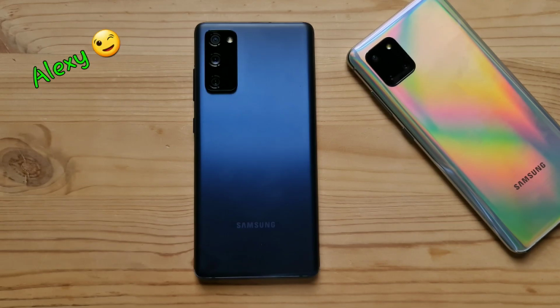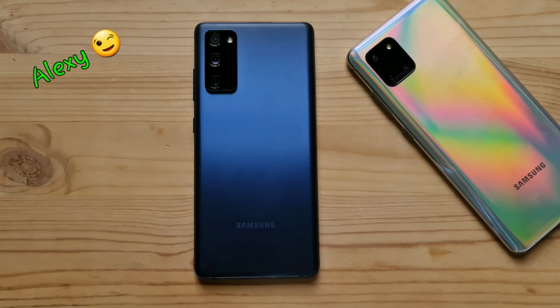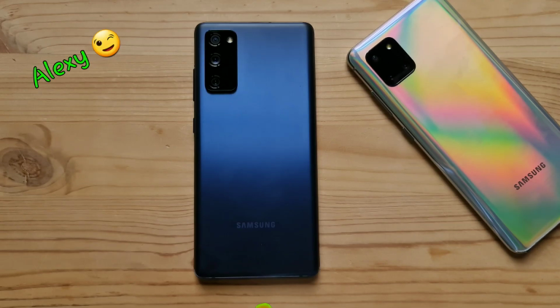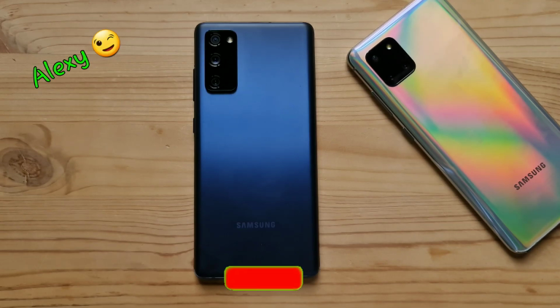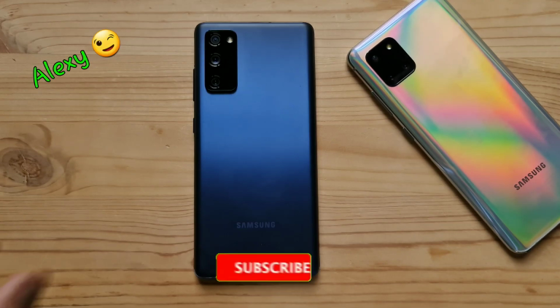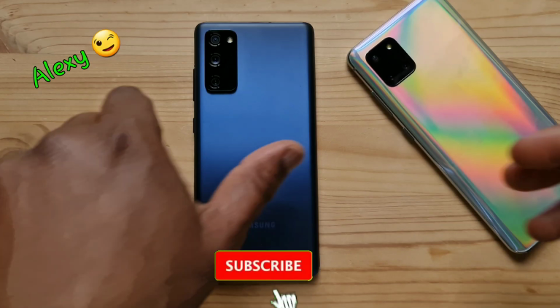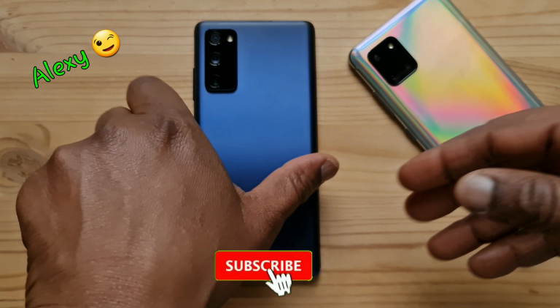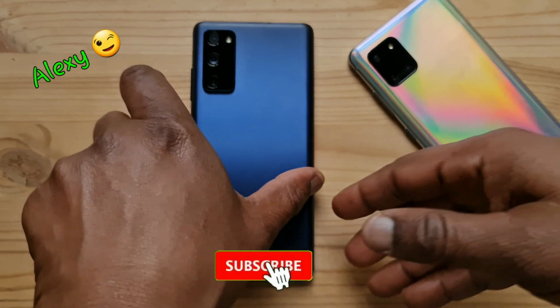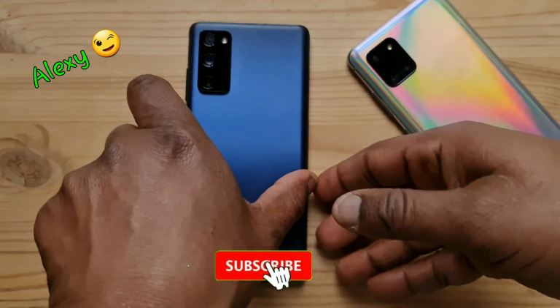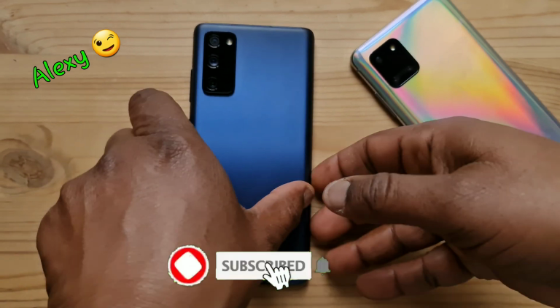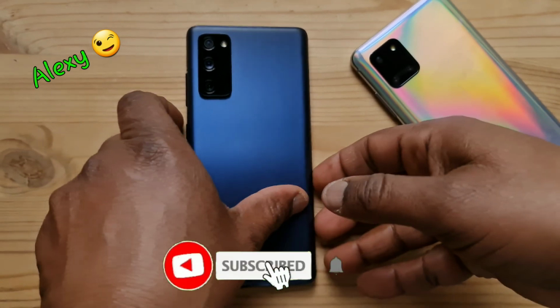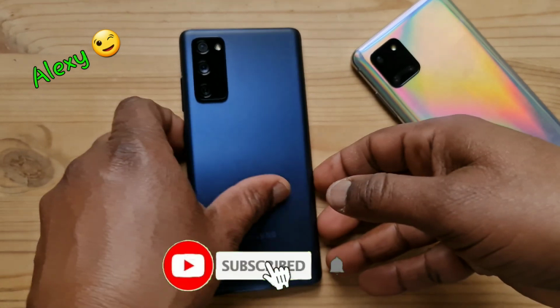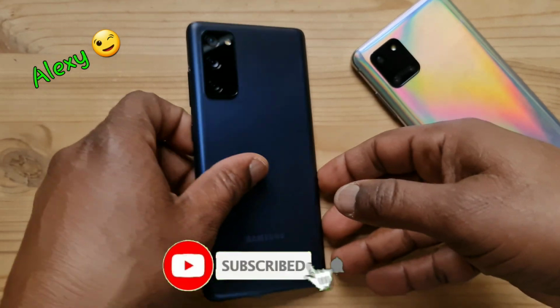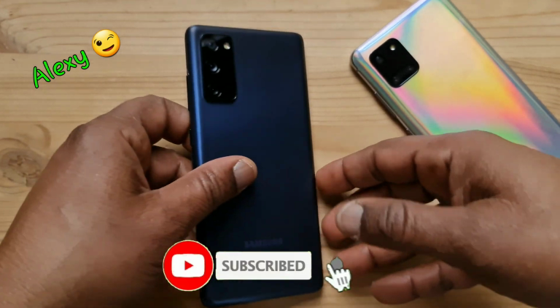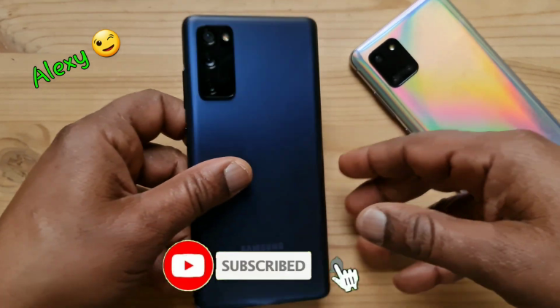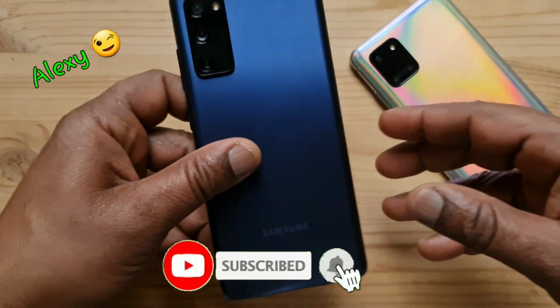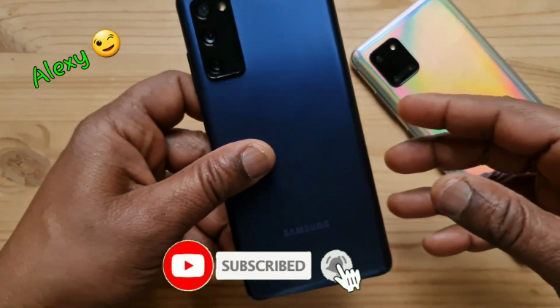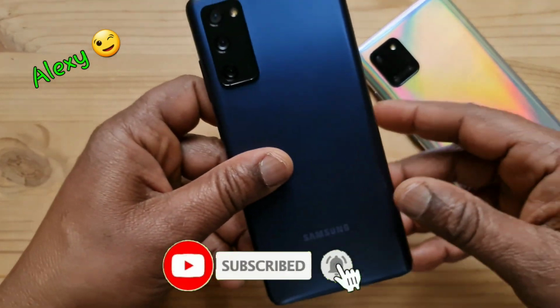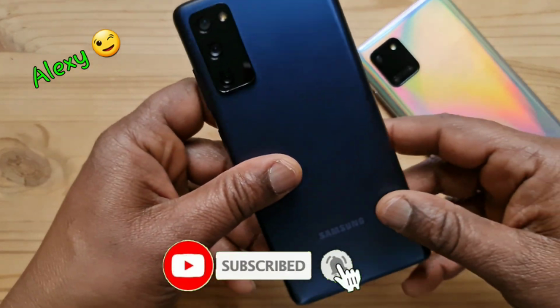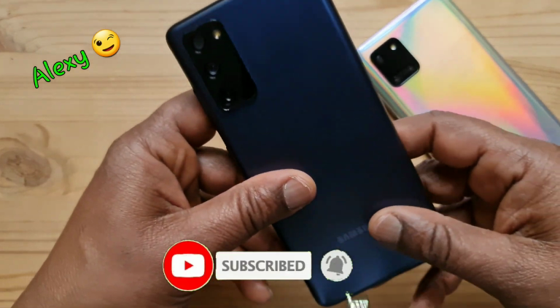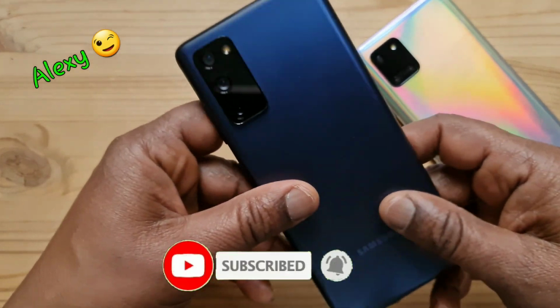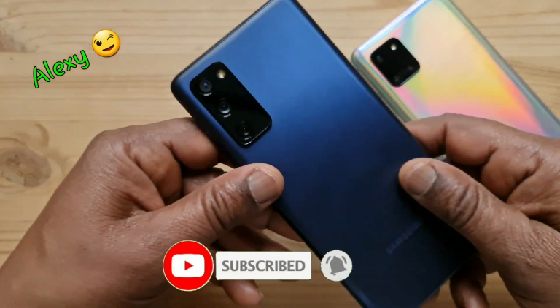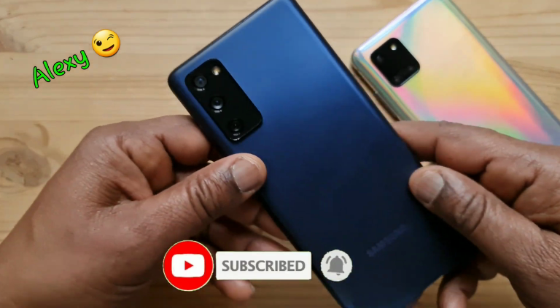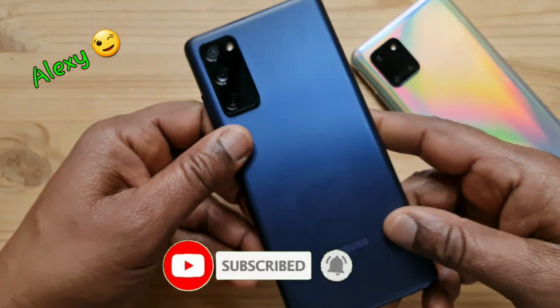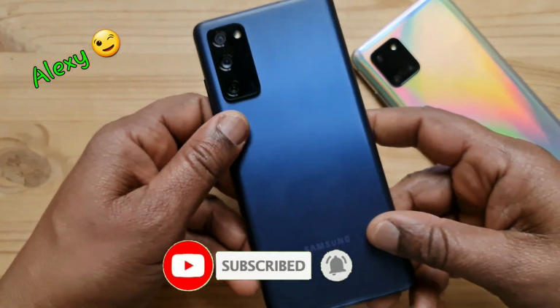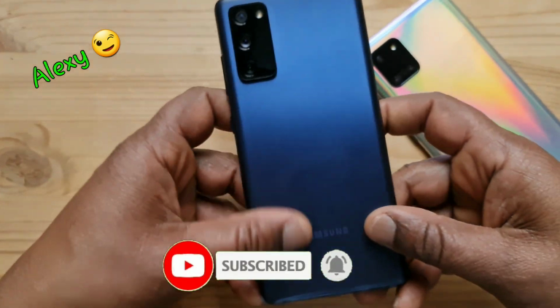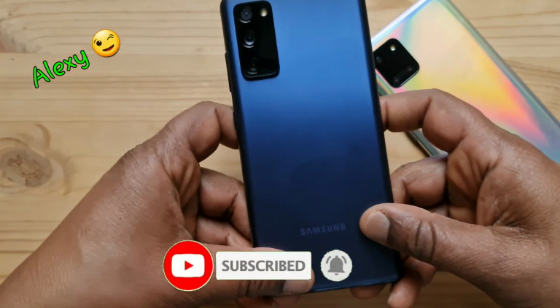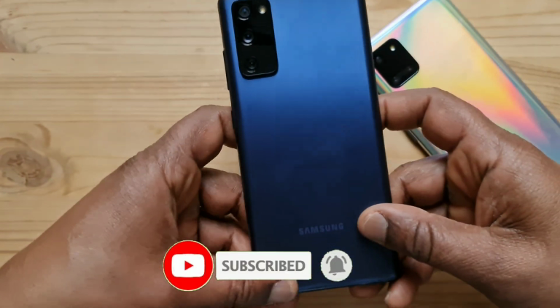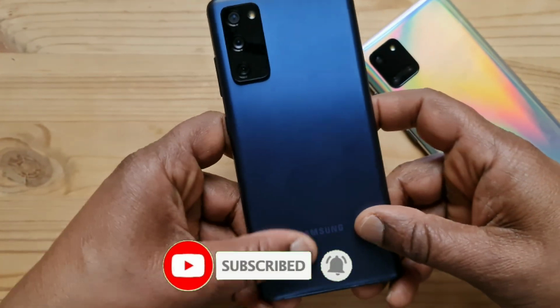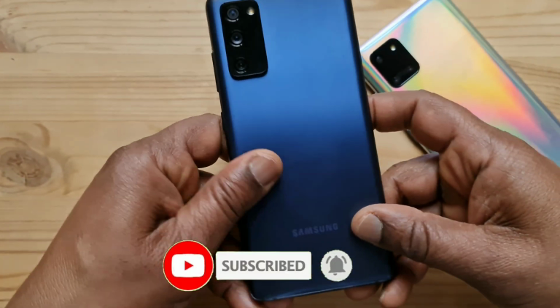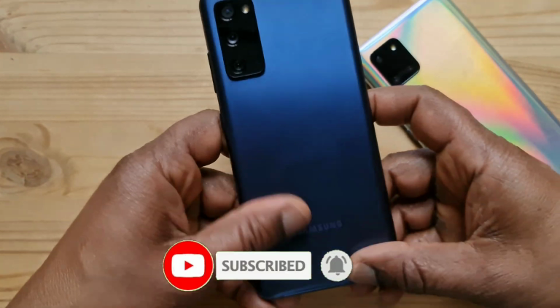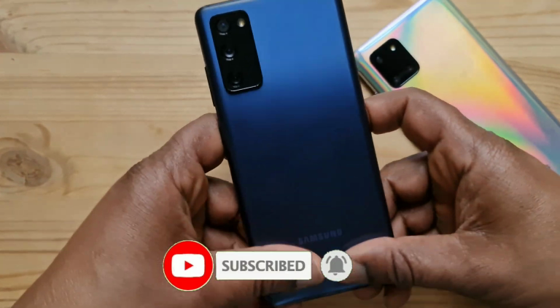Hello everyone, welcome to the channel. My name is Alexi and this is Soto Tech.